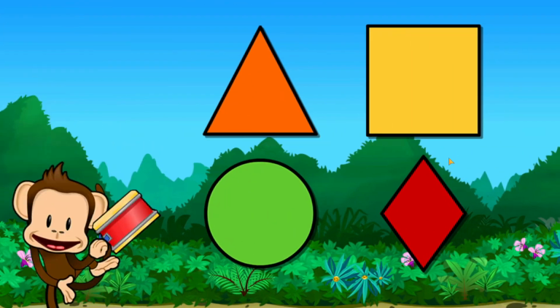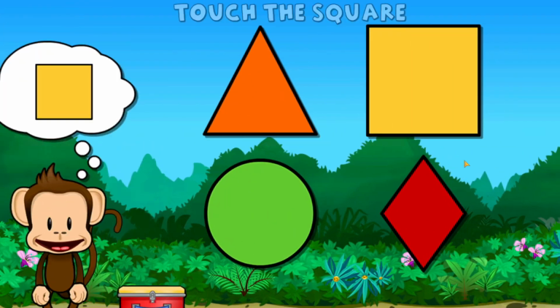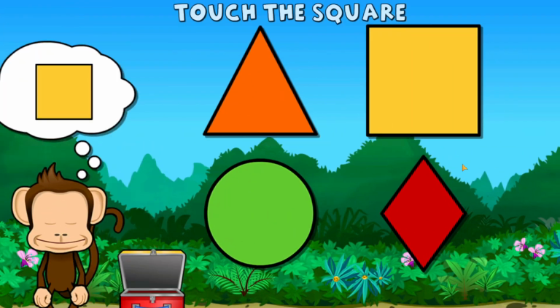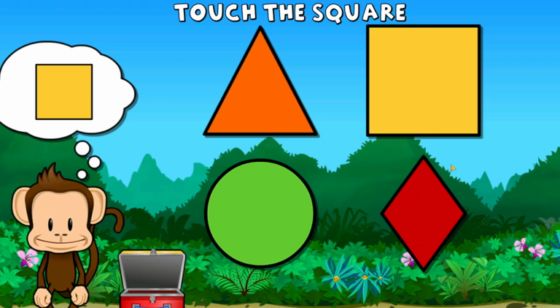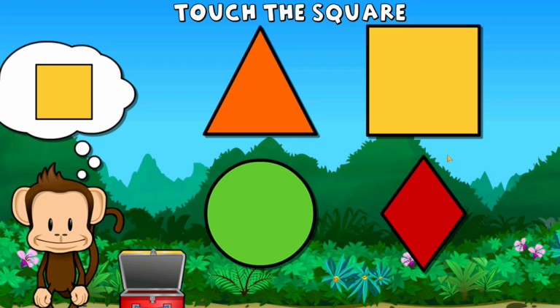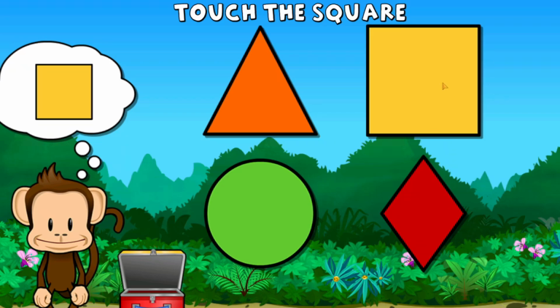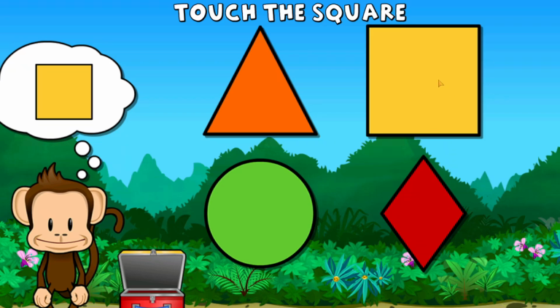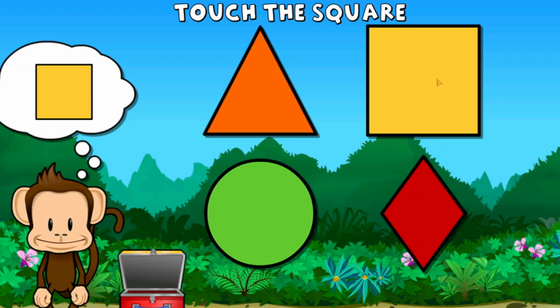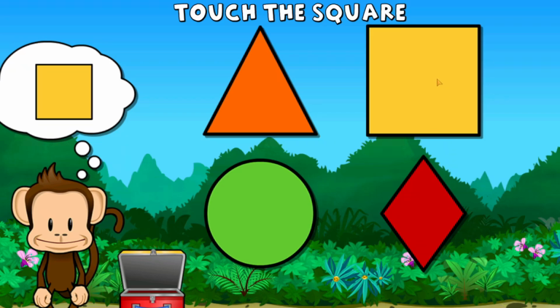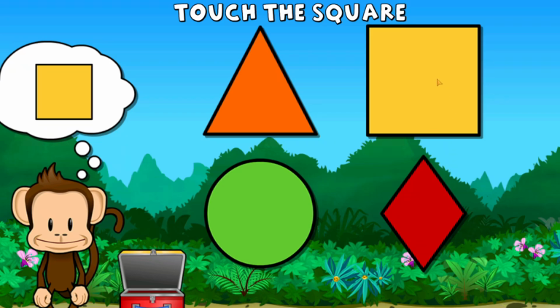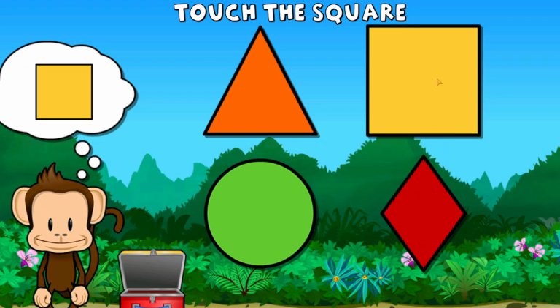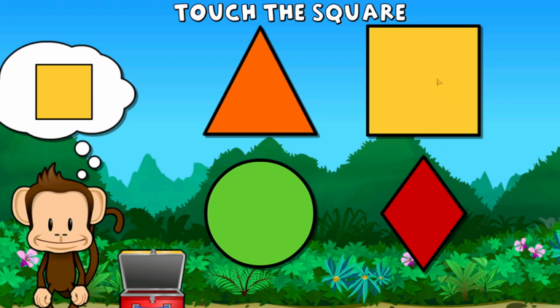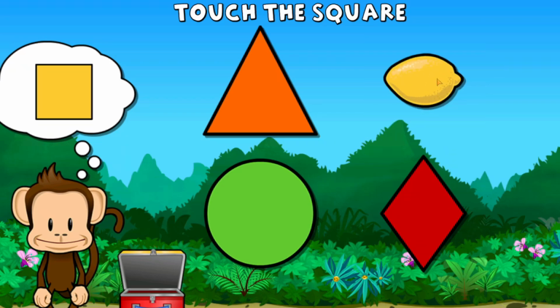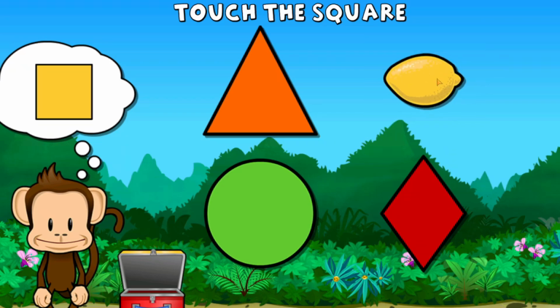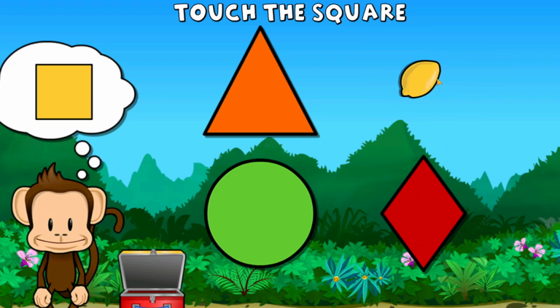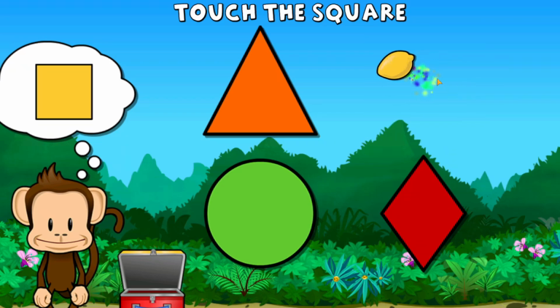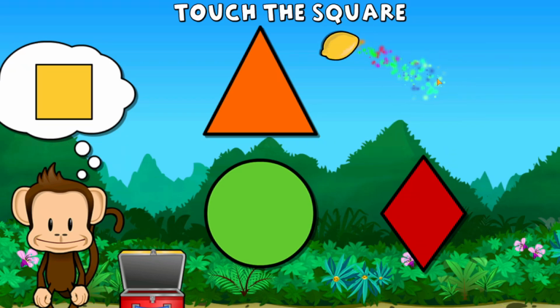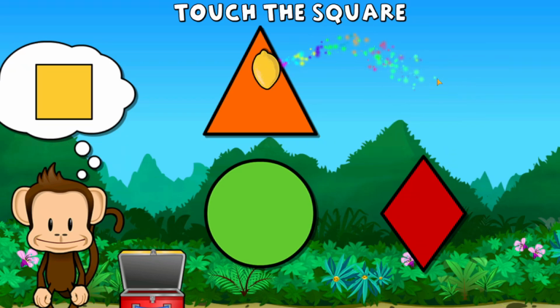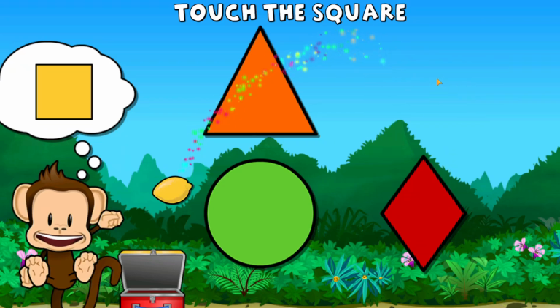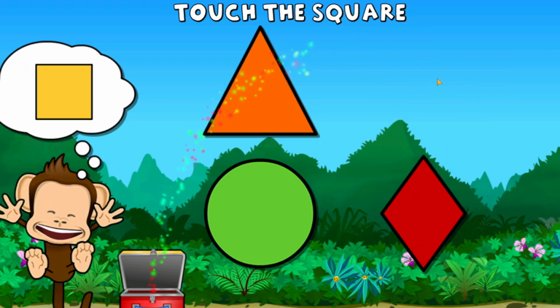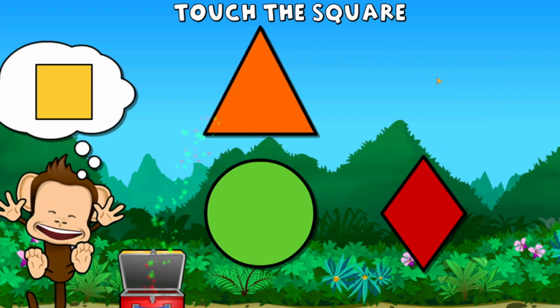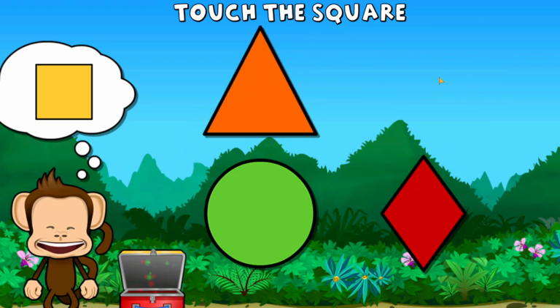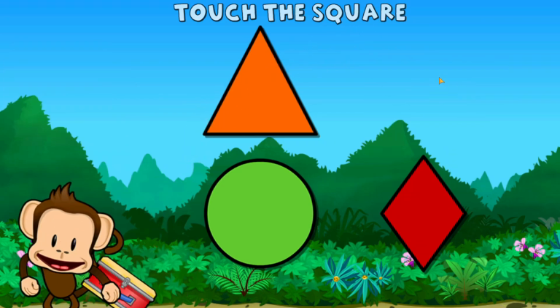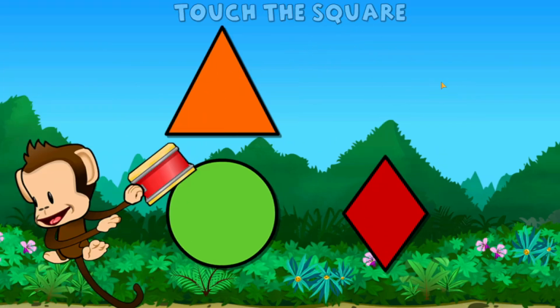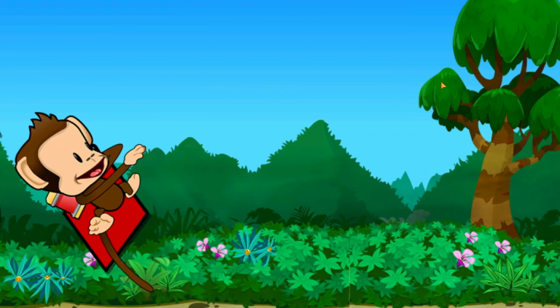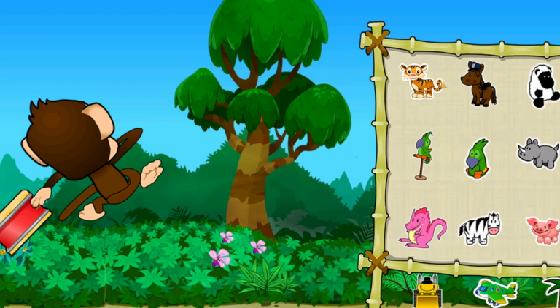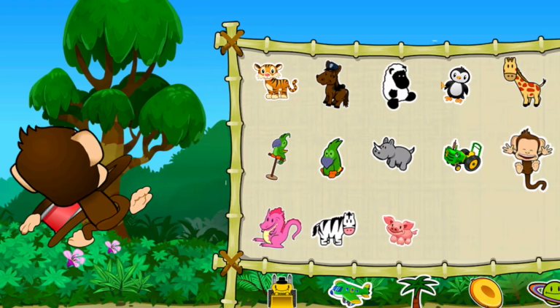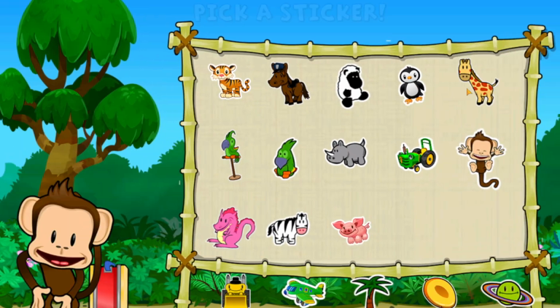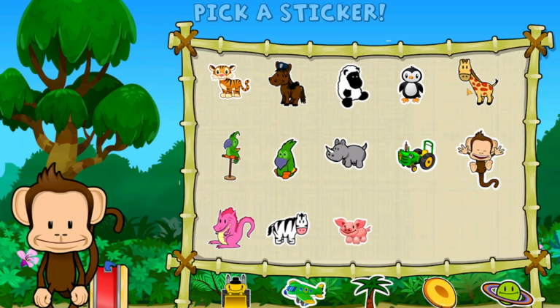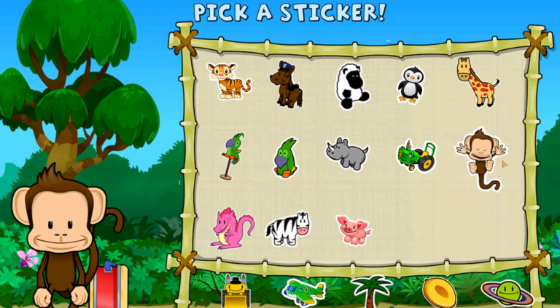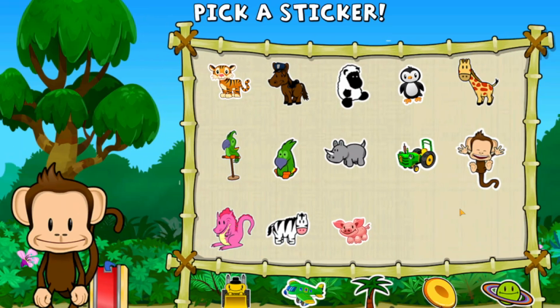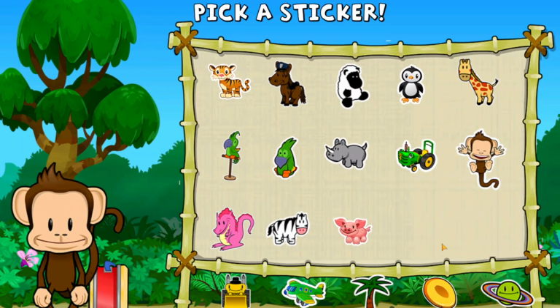Touch the square. Square. You did it! Pick a sticker.